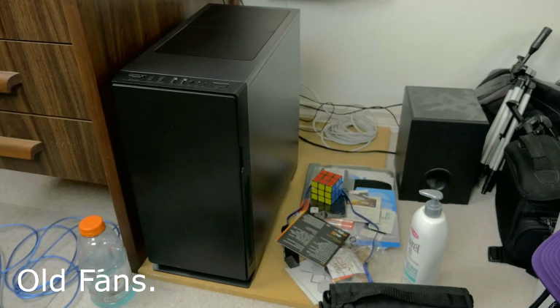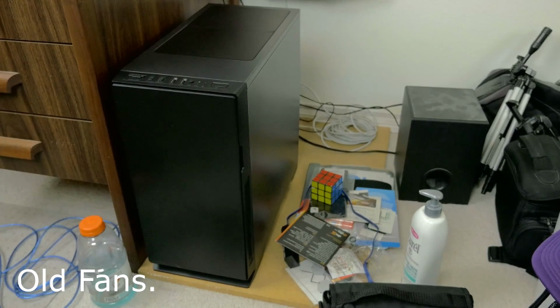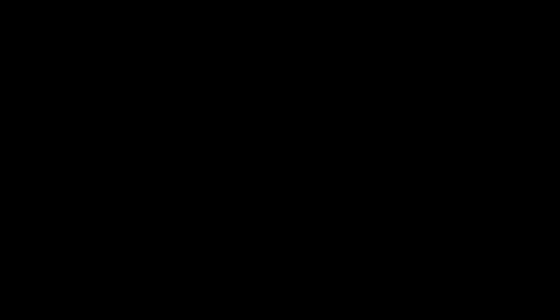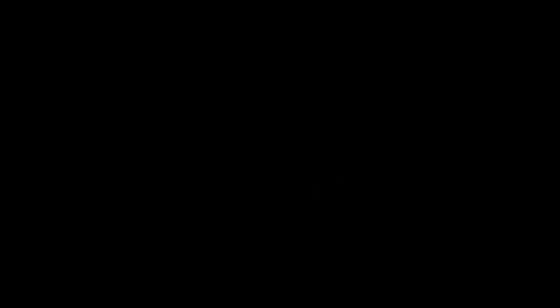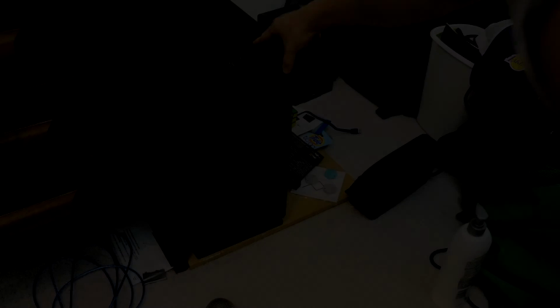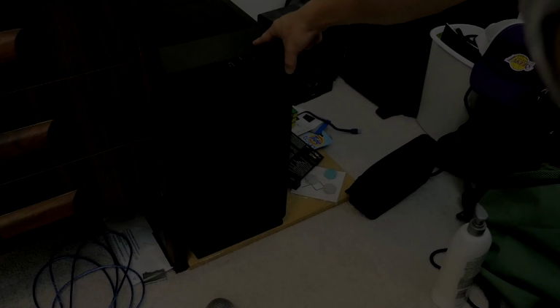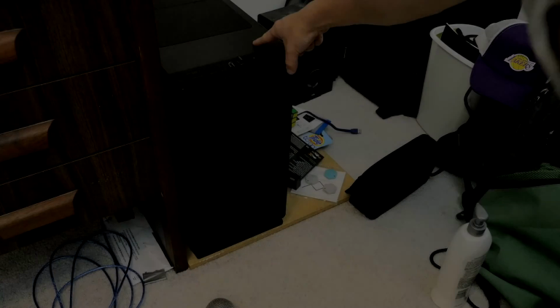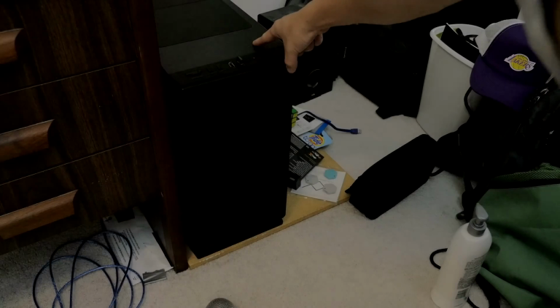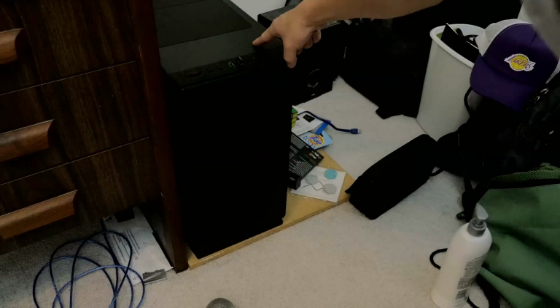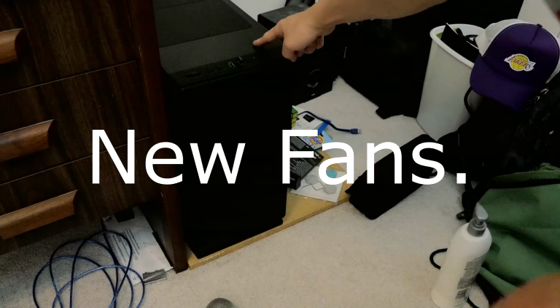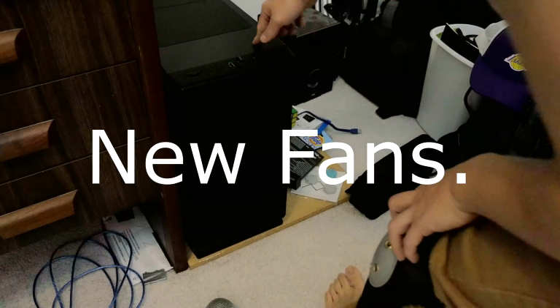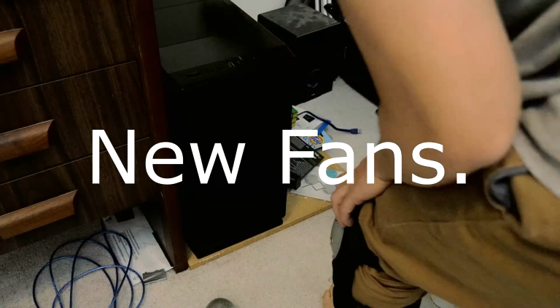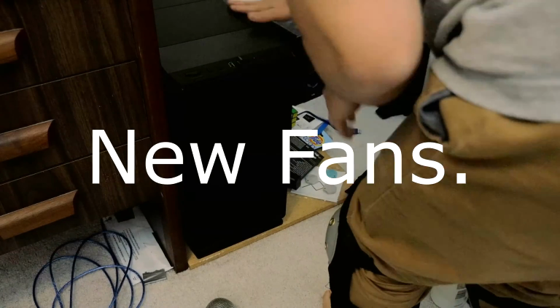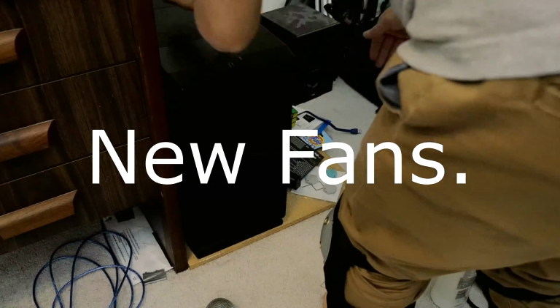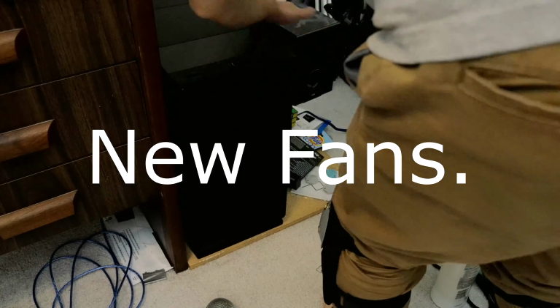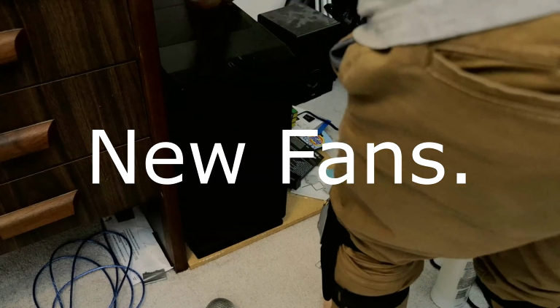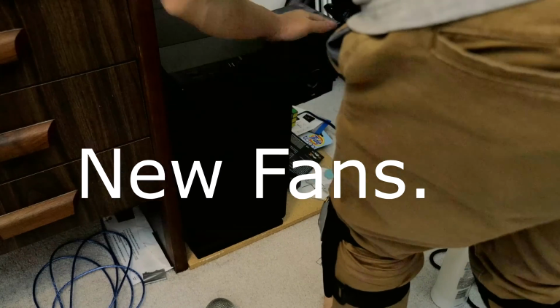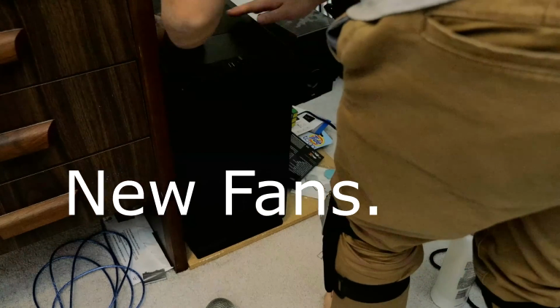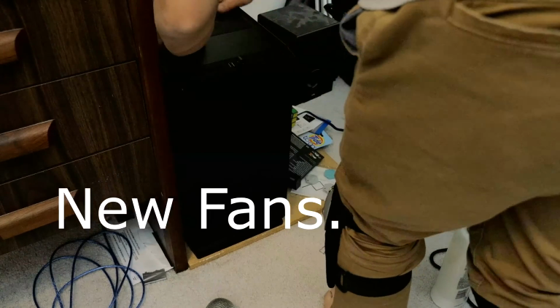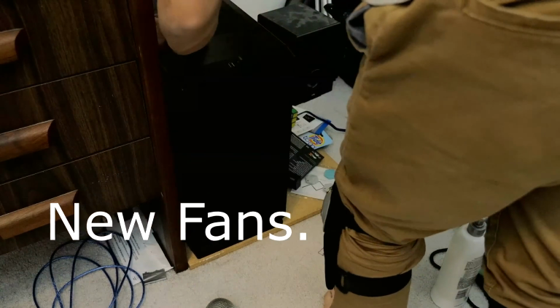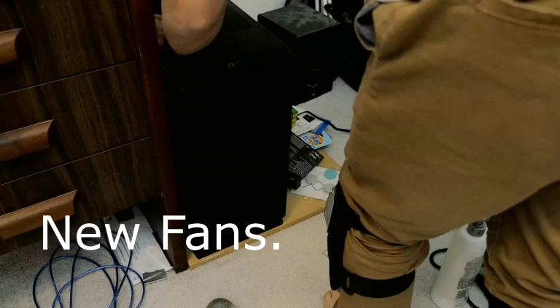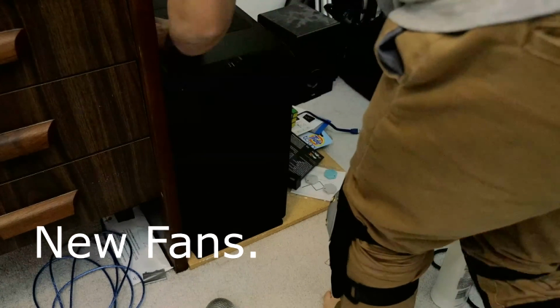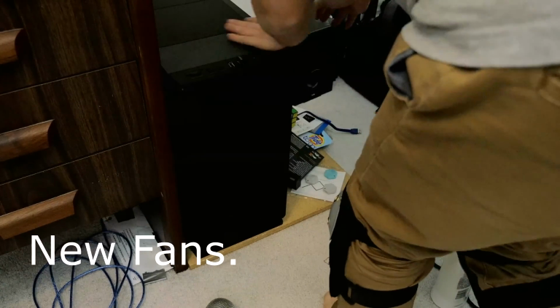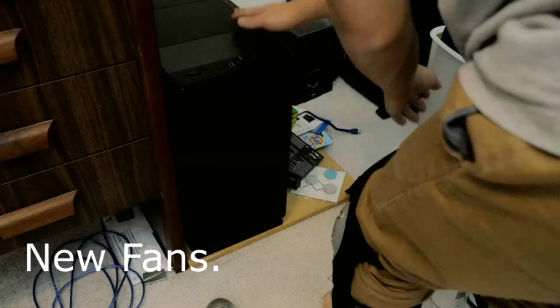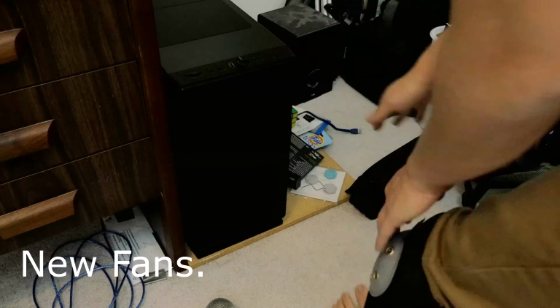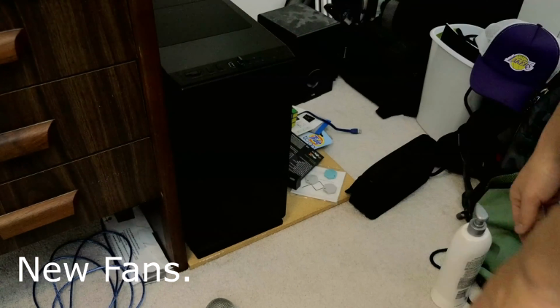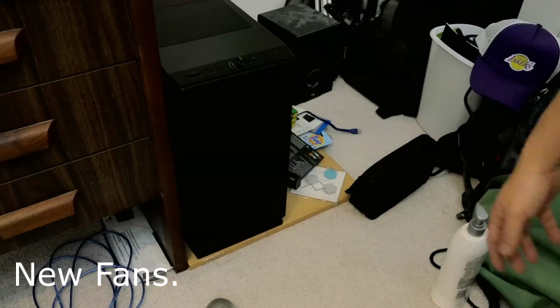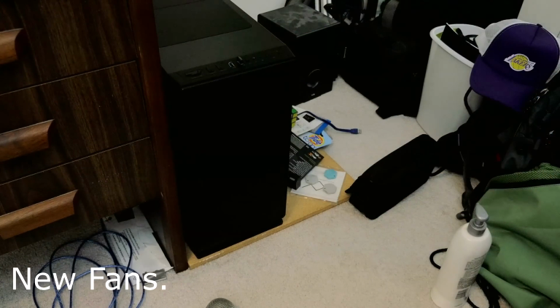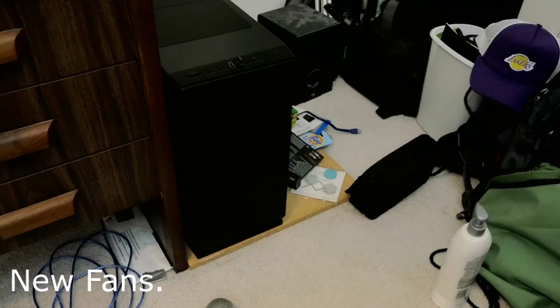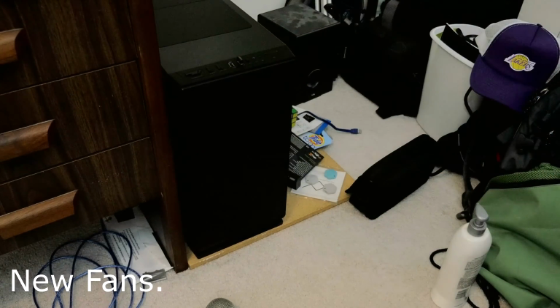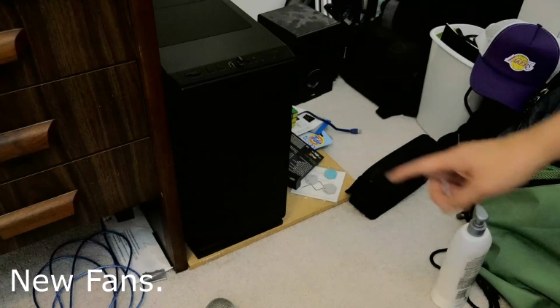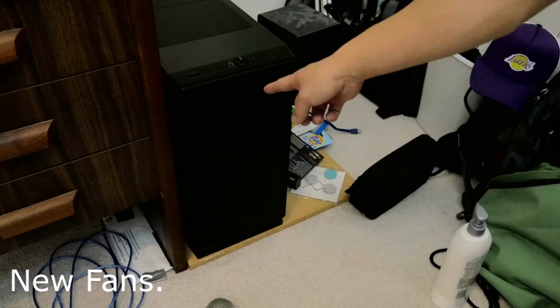Audio test with the new fans inside the new case.